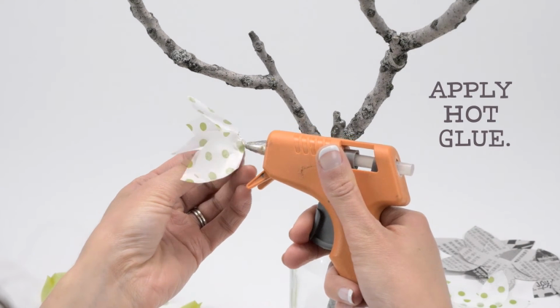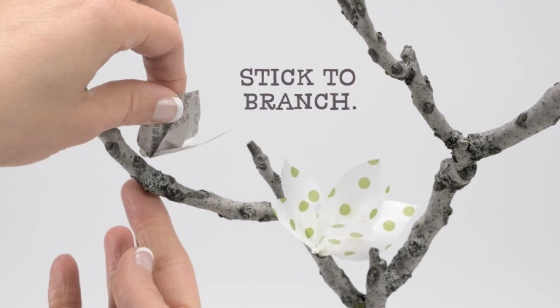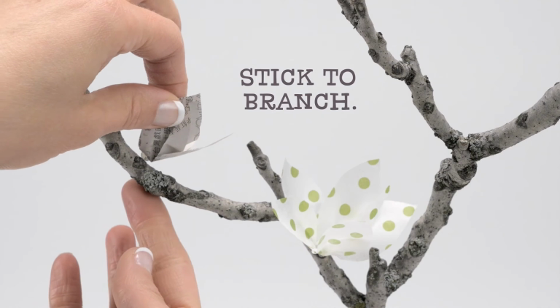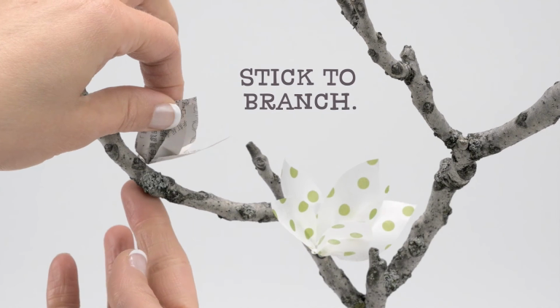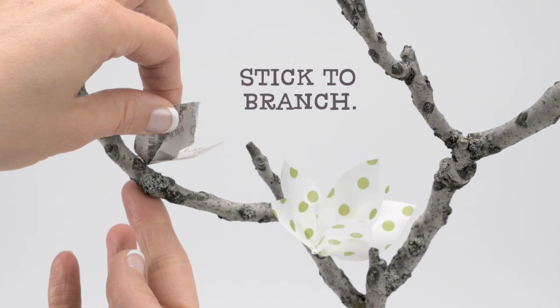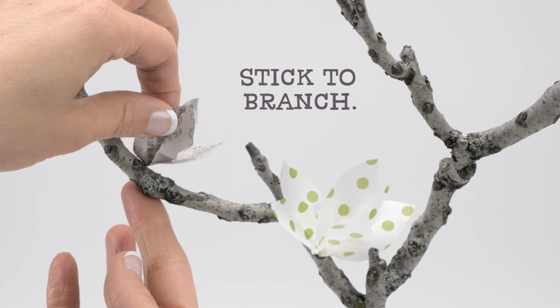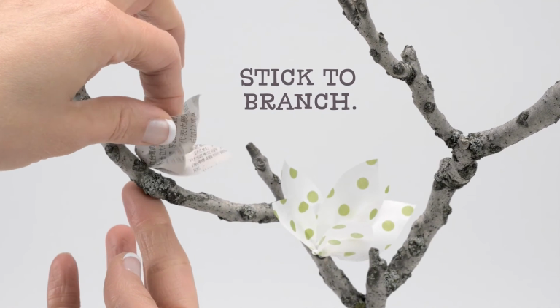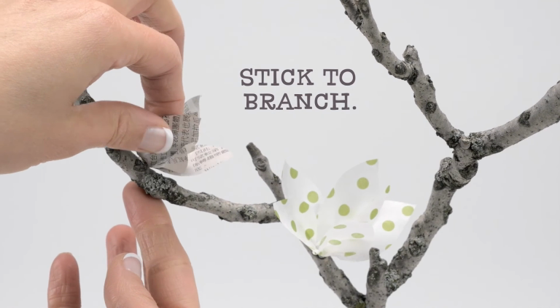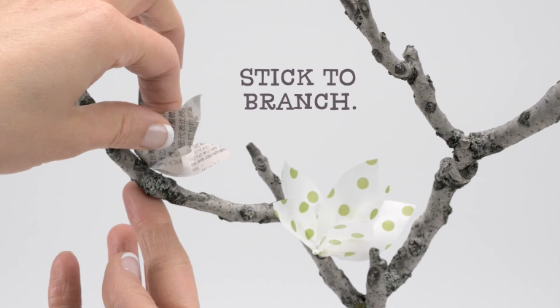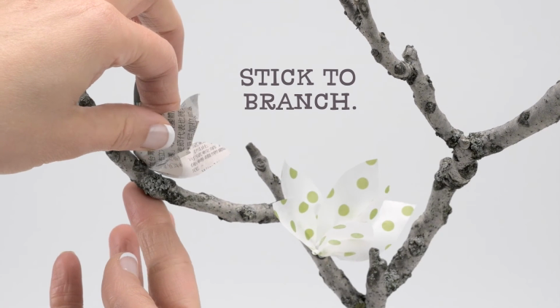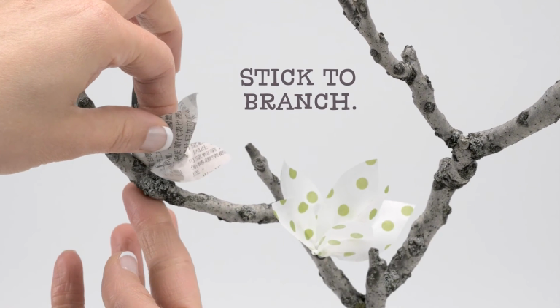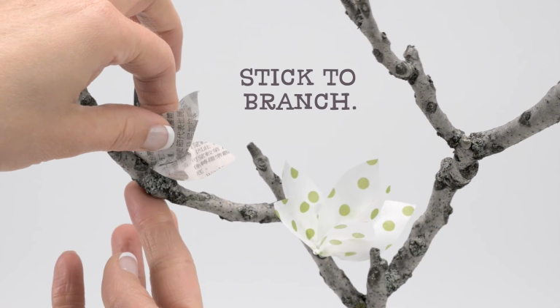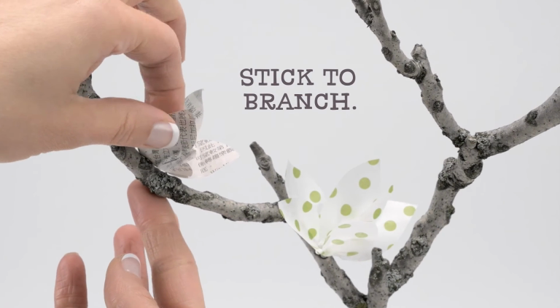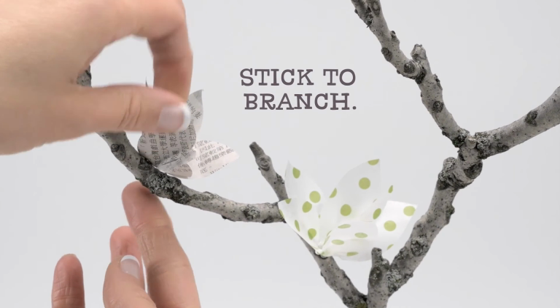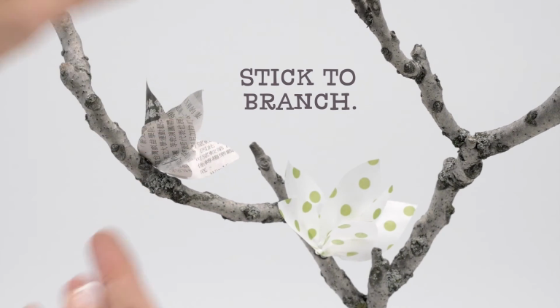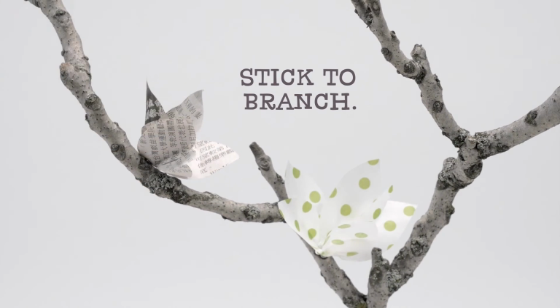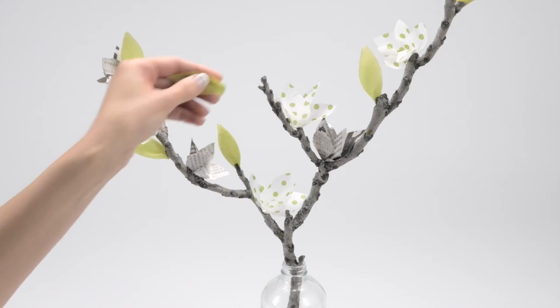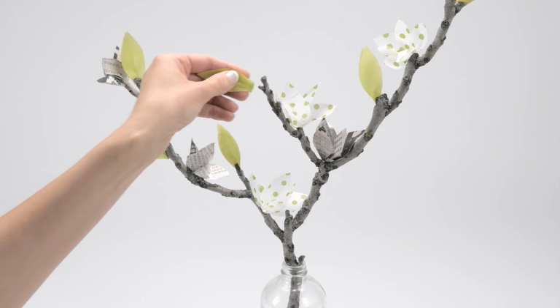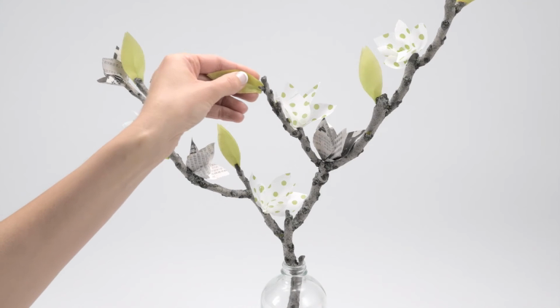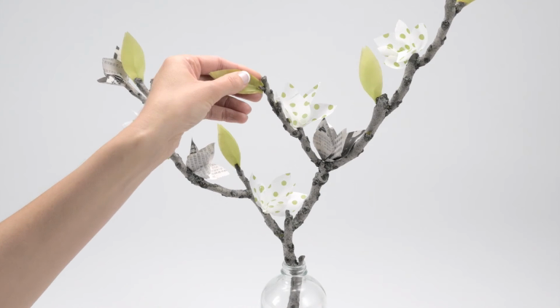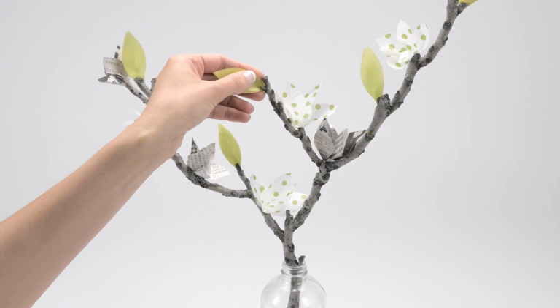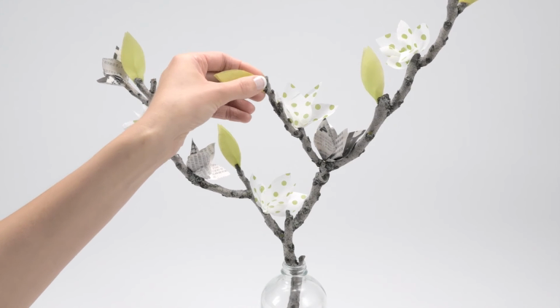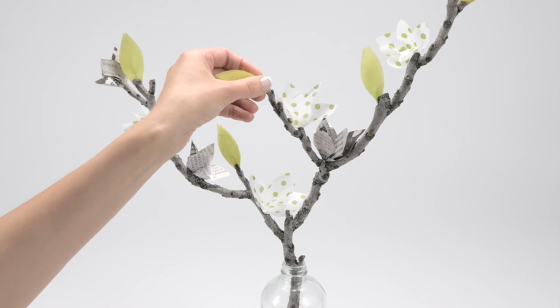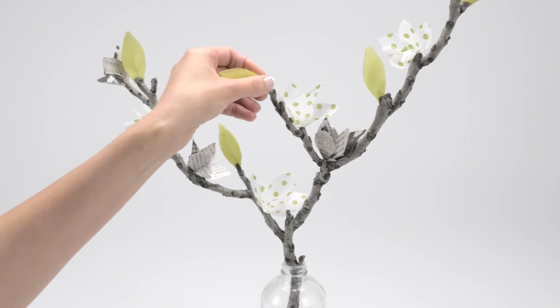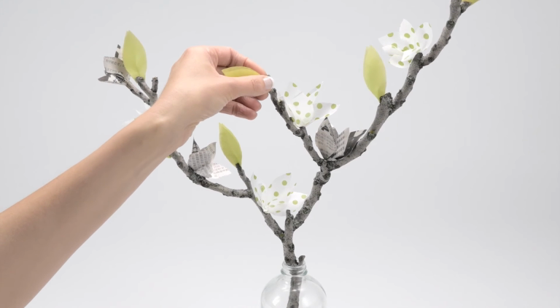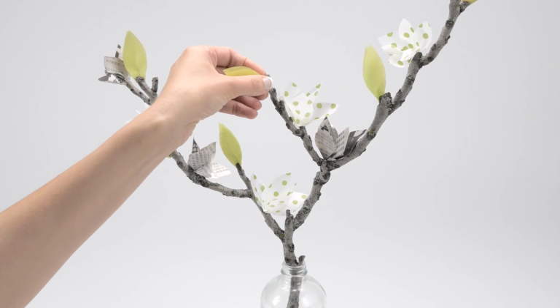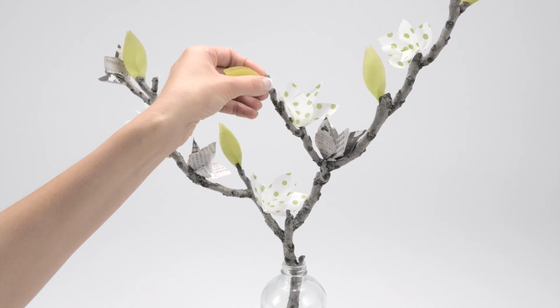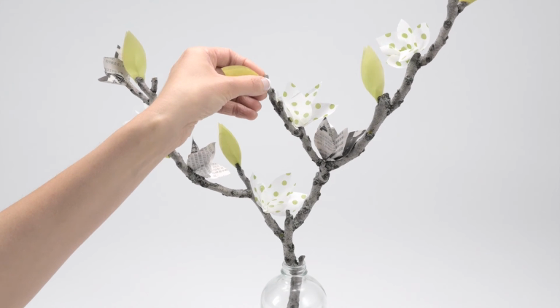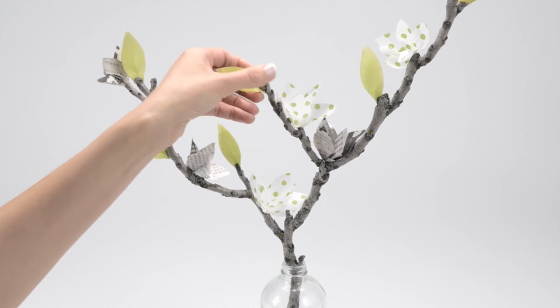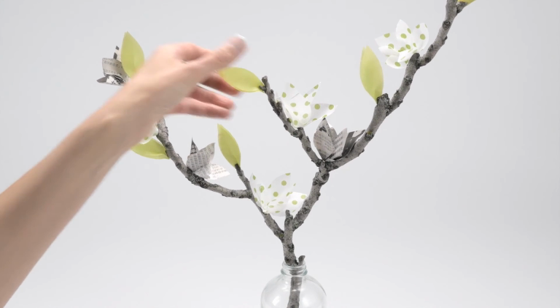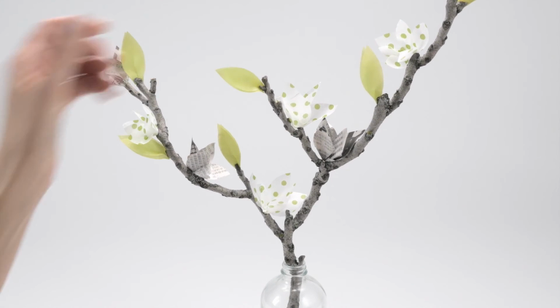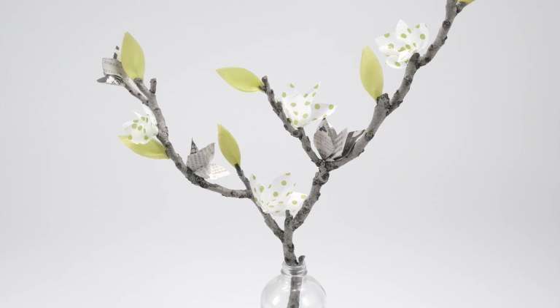Take some cues from nature and arrange your leaves and flowers randomly on the branch so it looks natural.